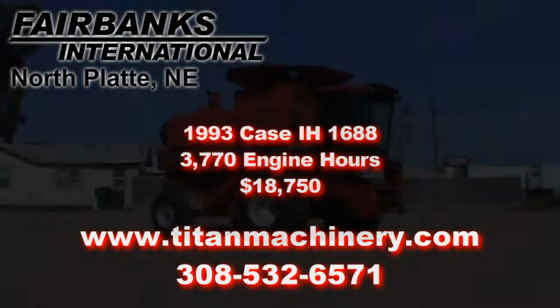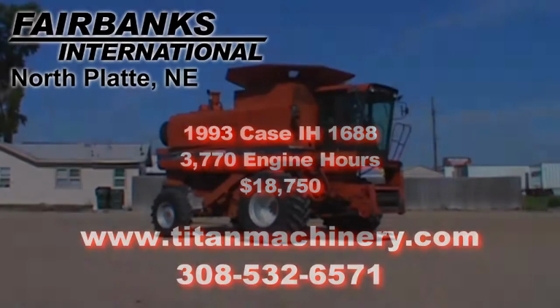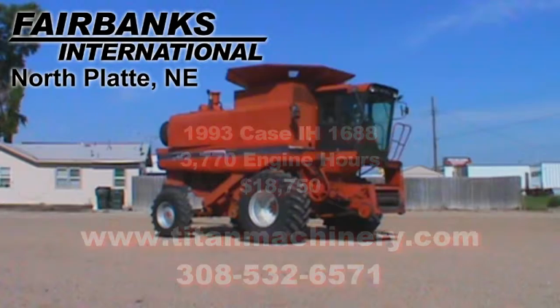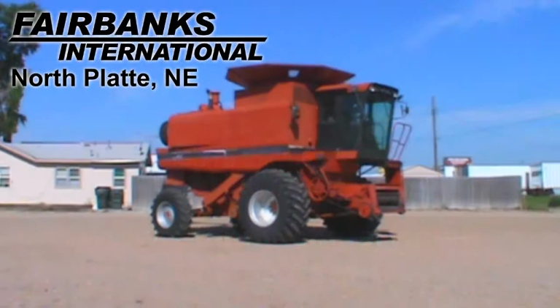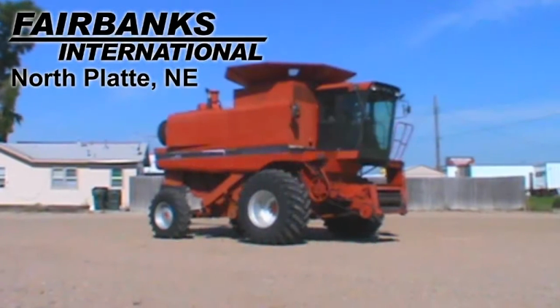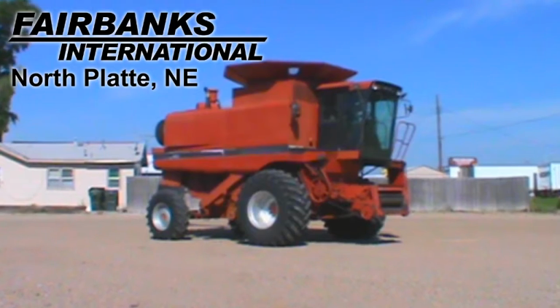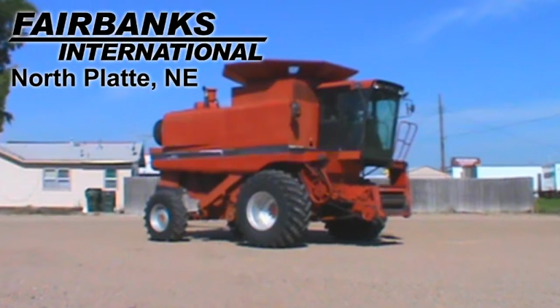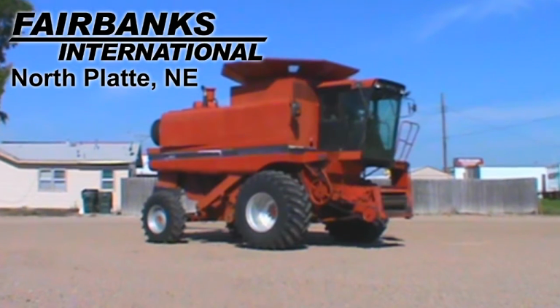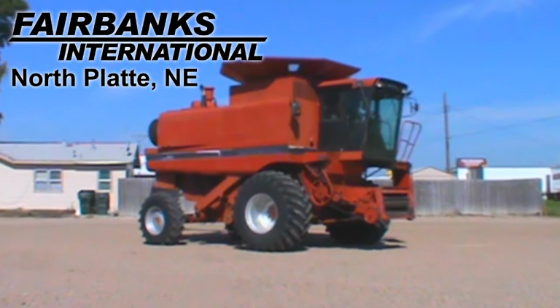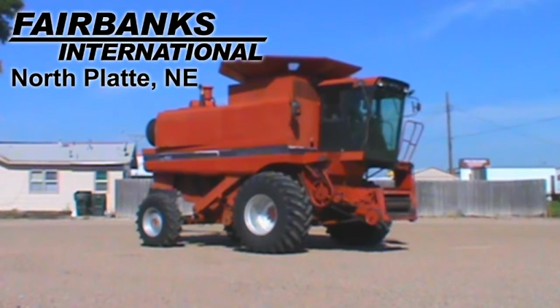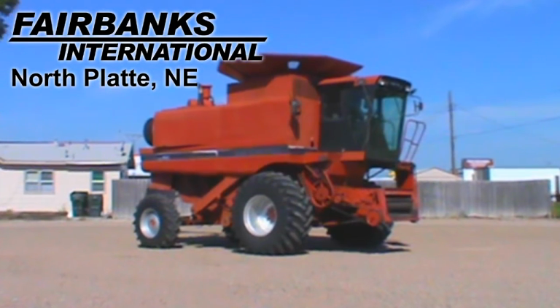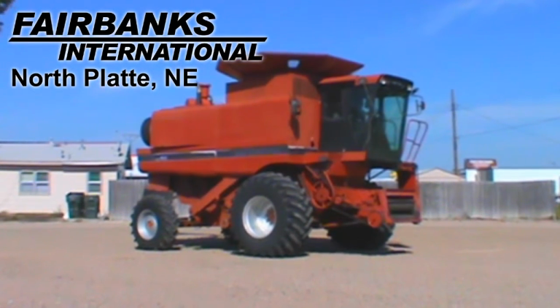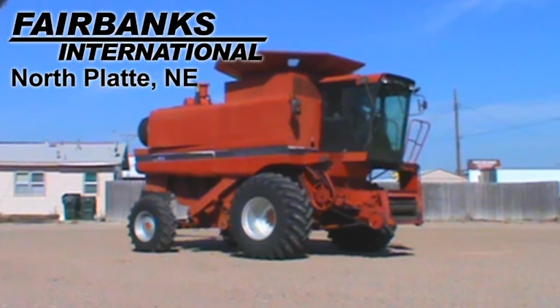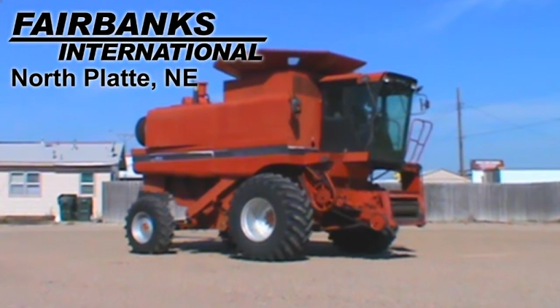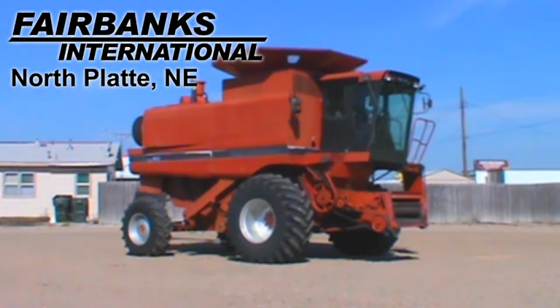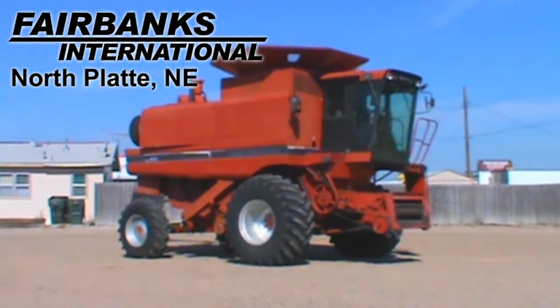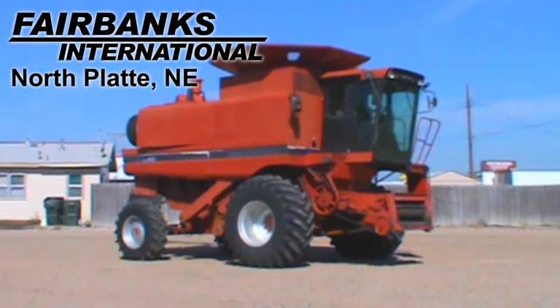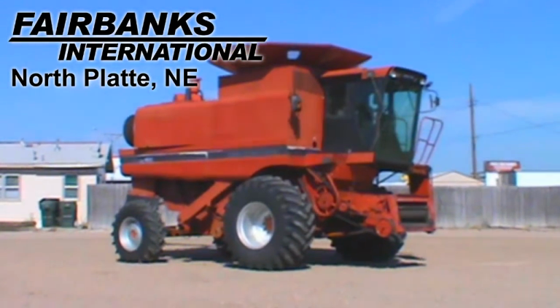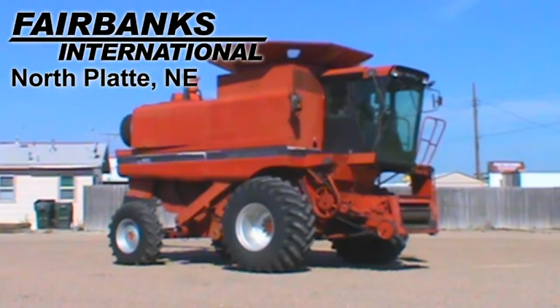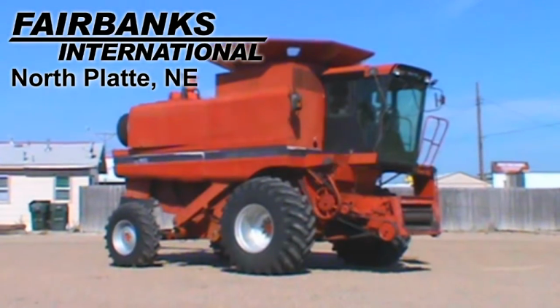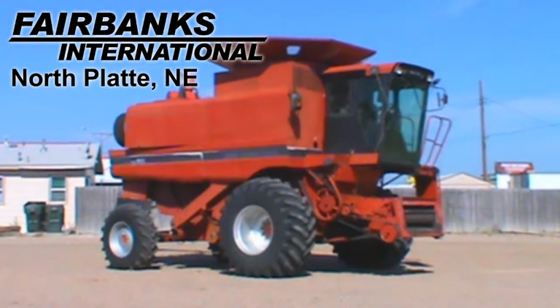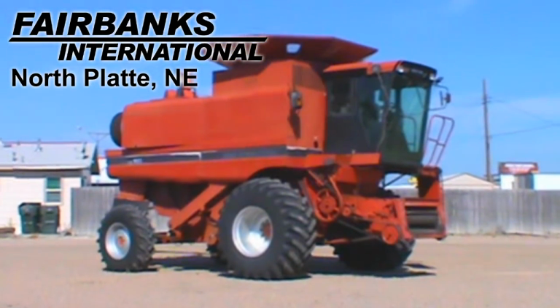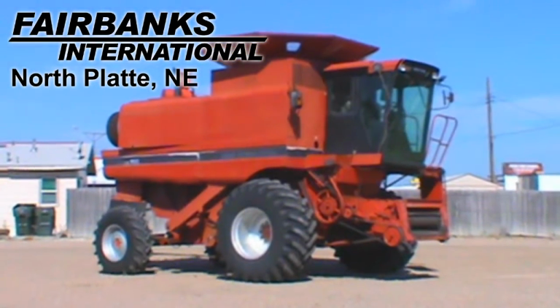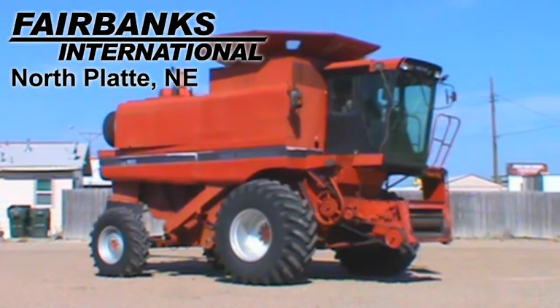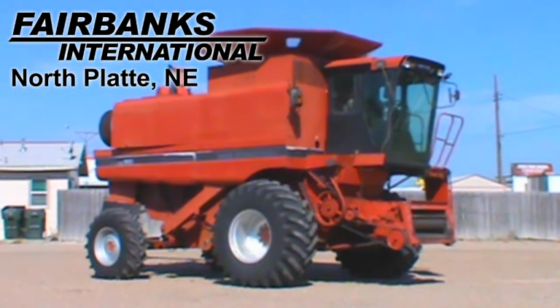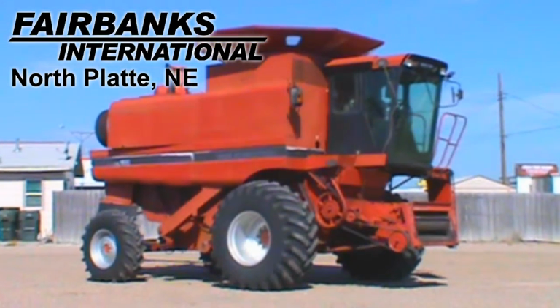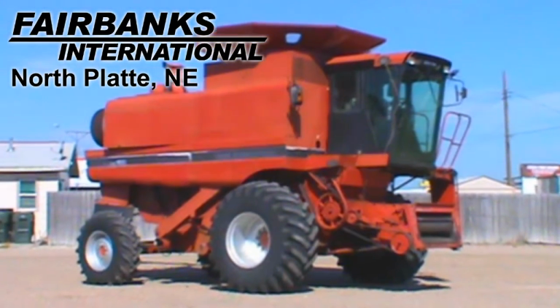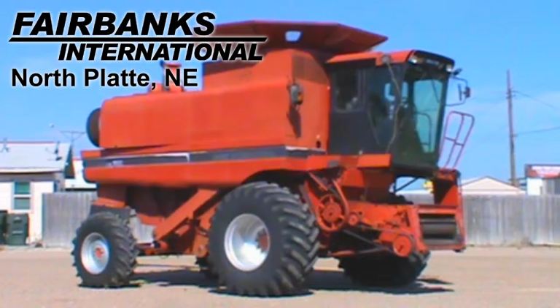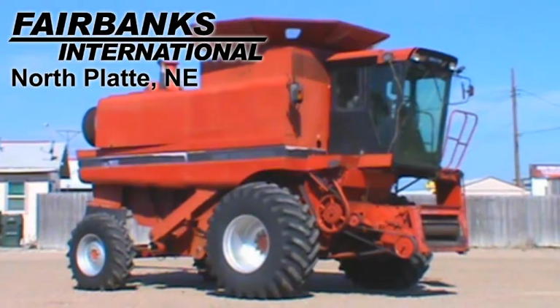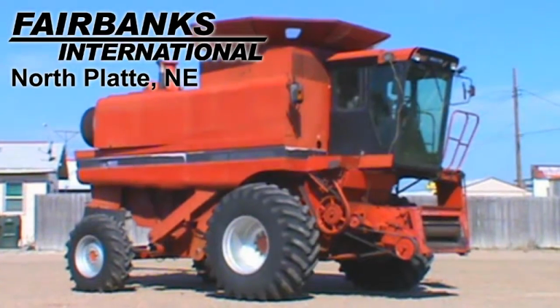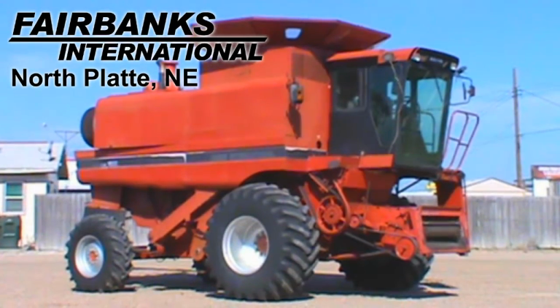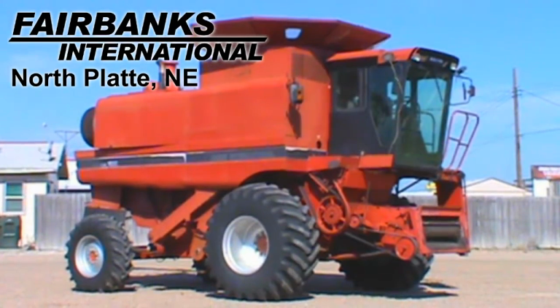Available at Fairbanks International of North Platte, we have this 1993 Case IH 1688 with 3,770 engine hours.